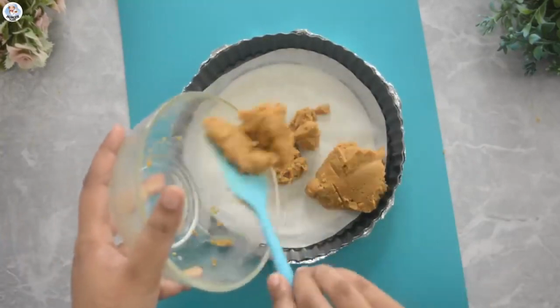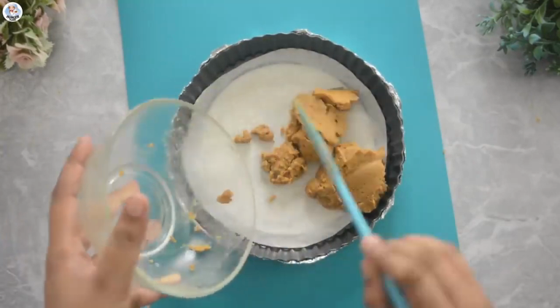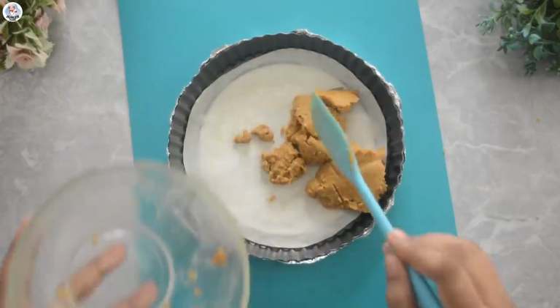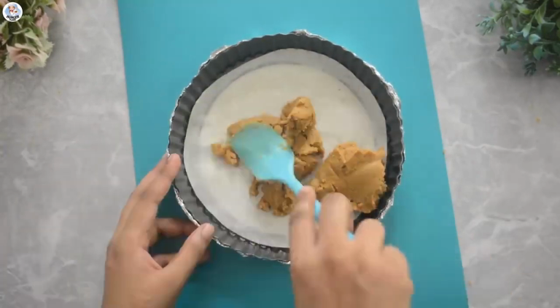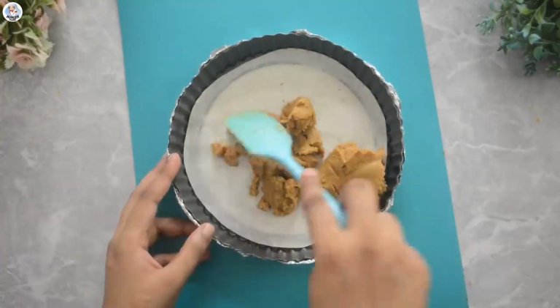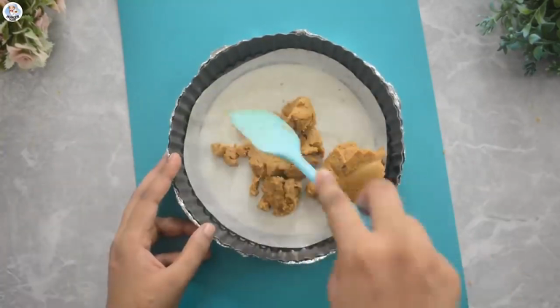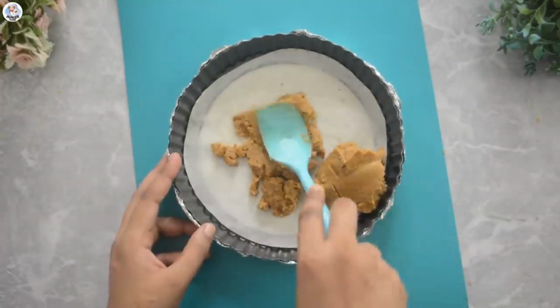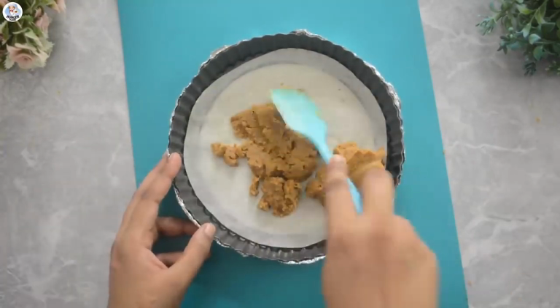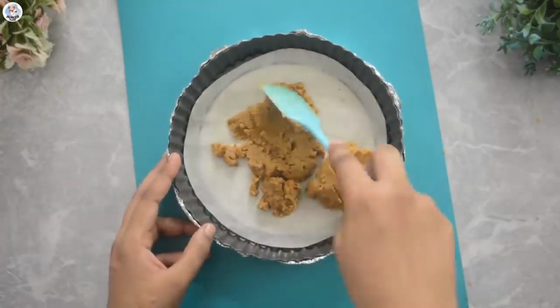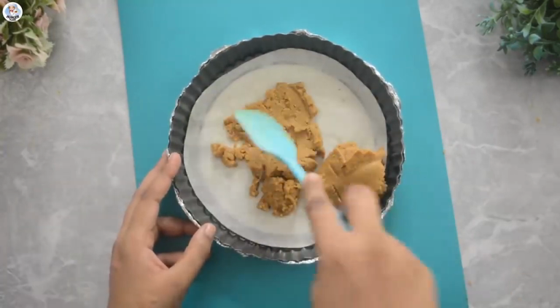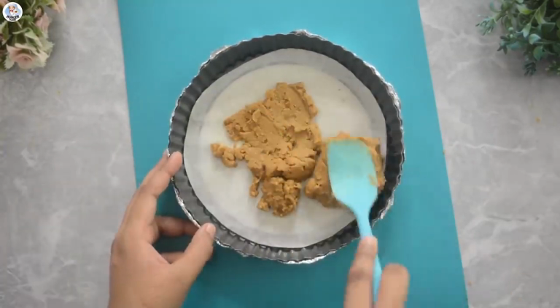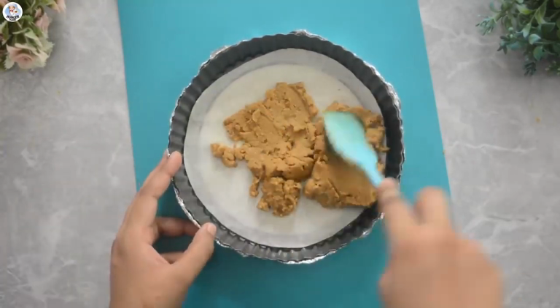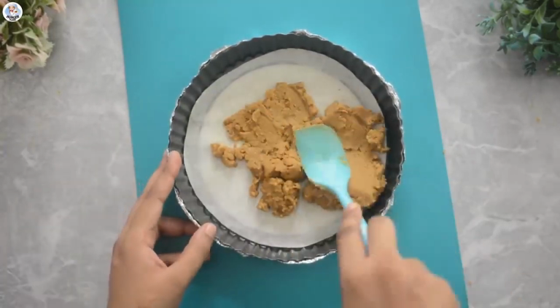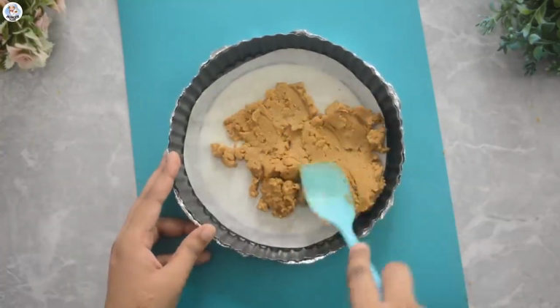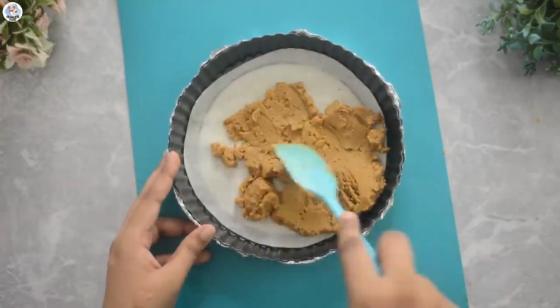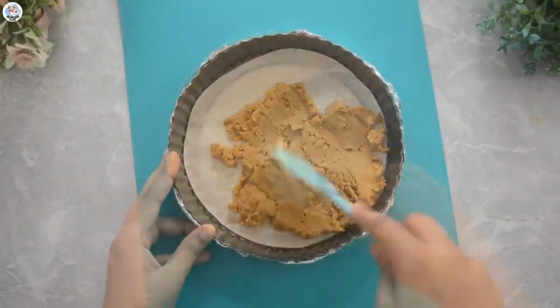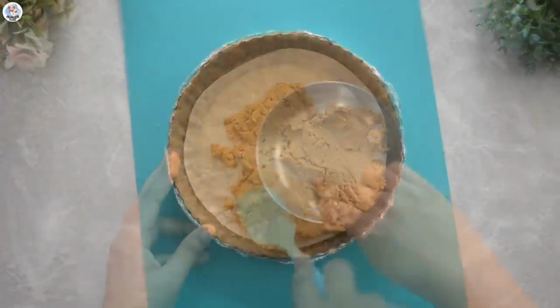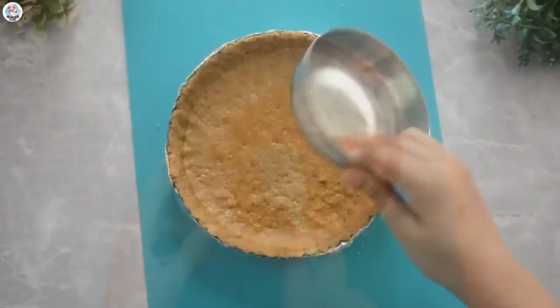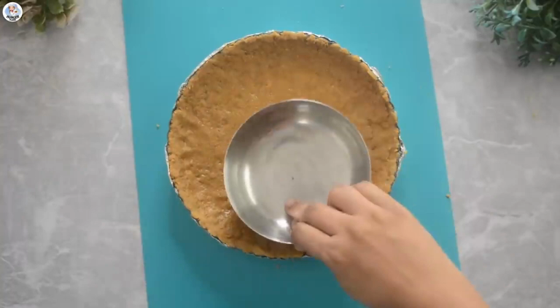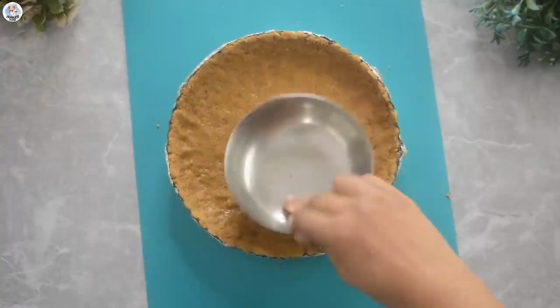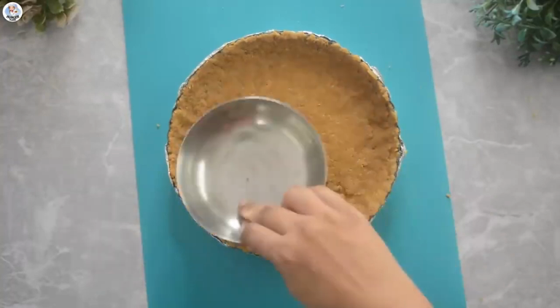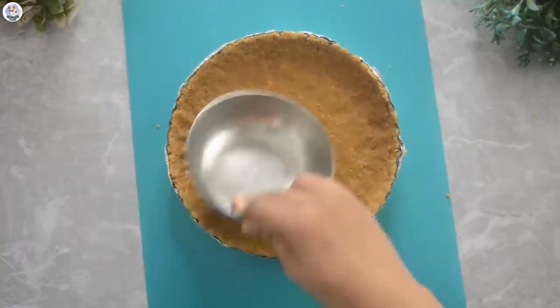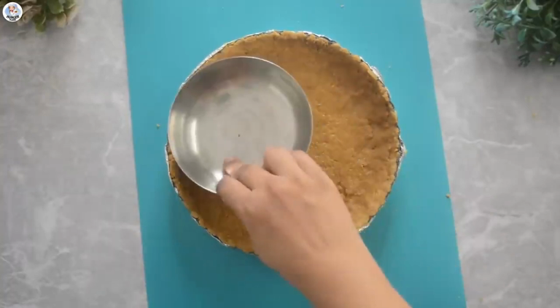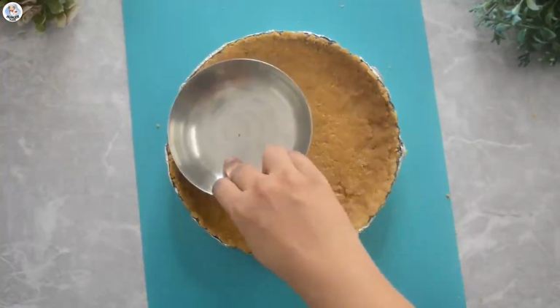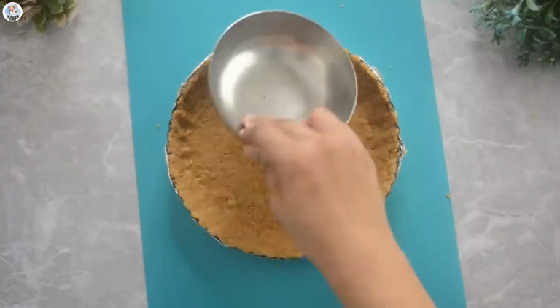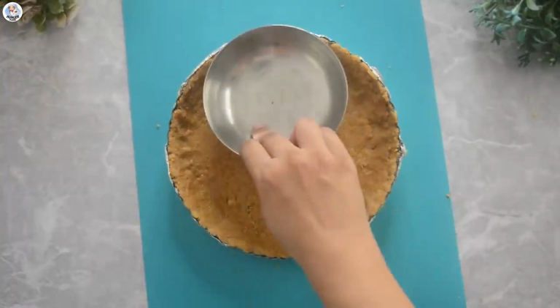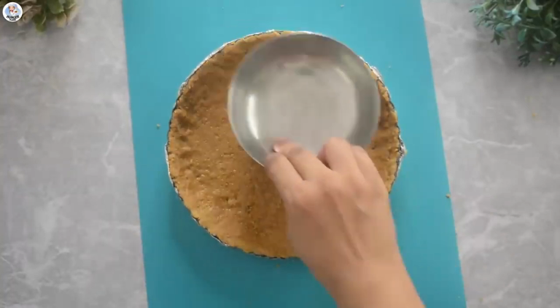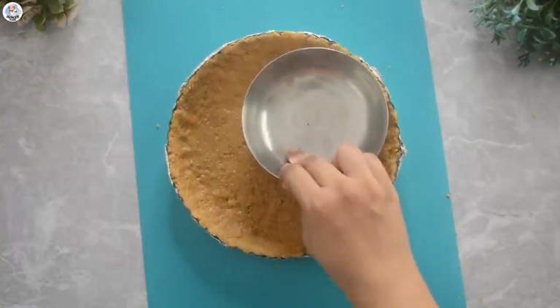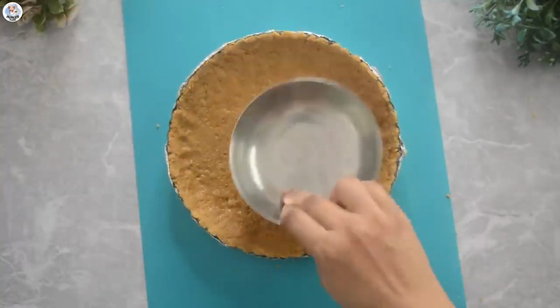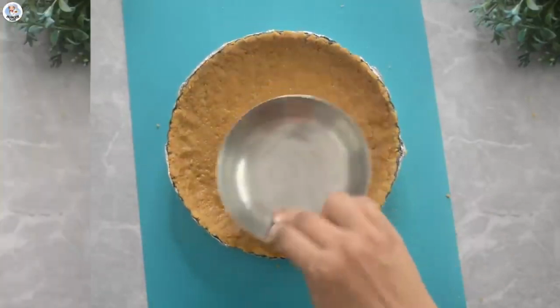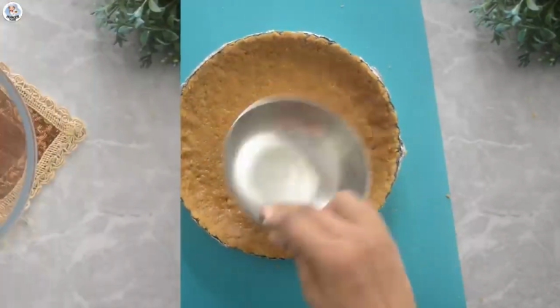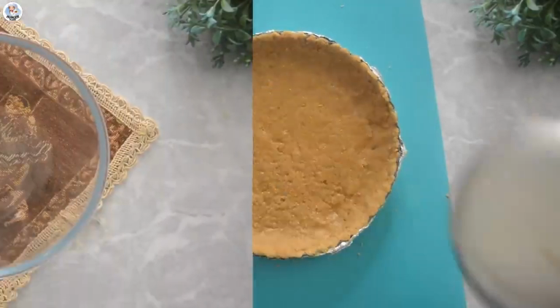In total, I added 2 and a half packets of Nutri-Choice. Let it set in the refrigerator for 30 minutes.